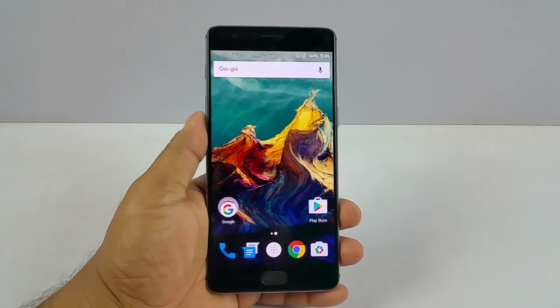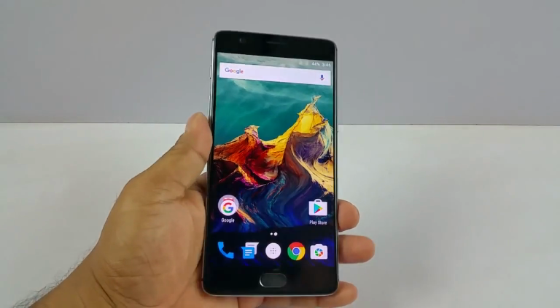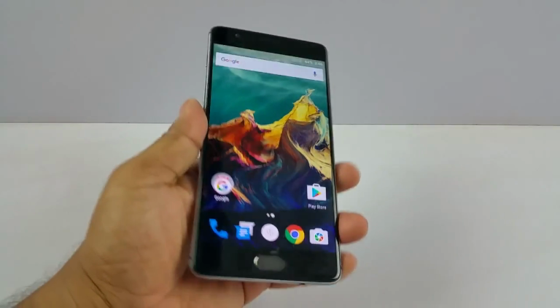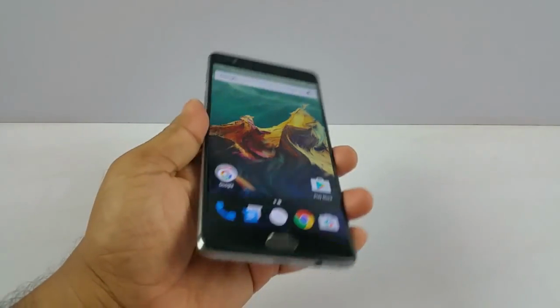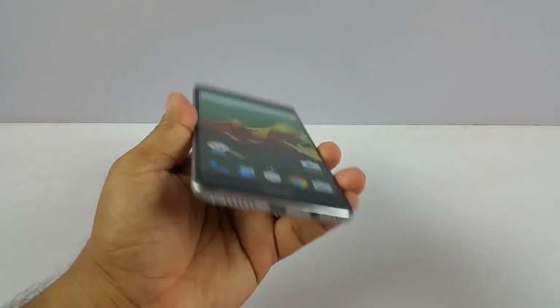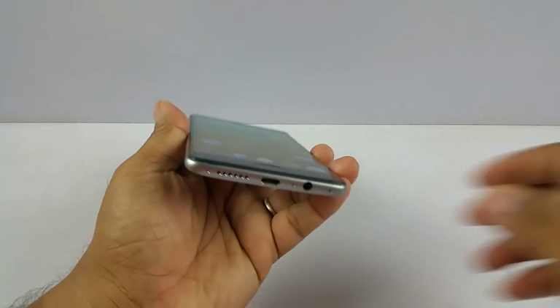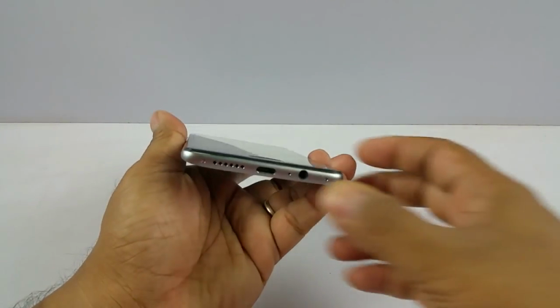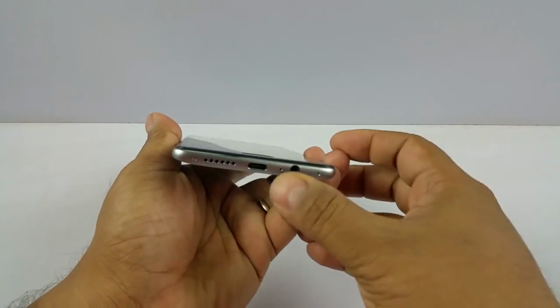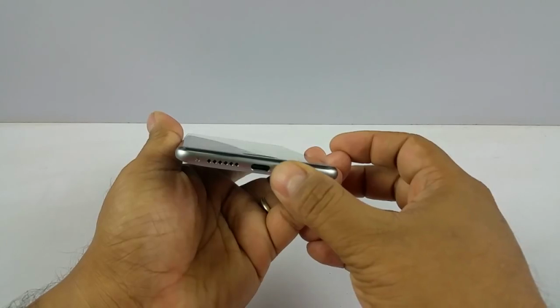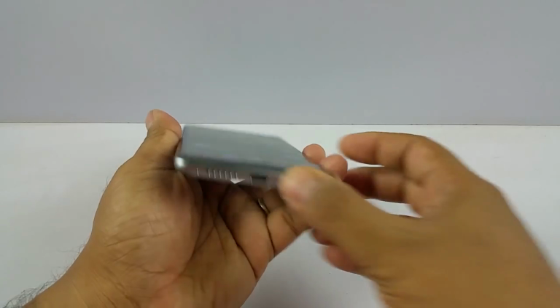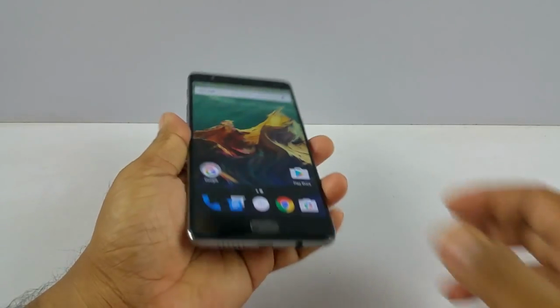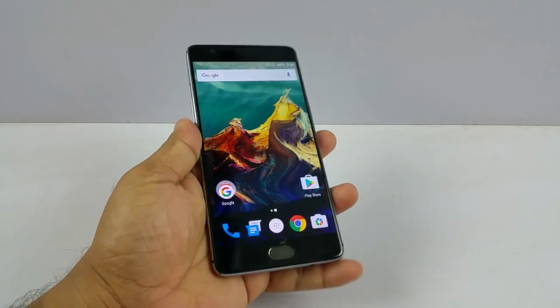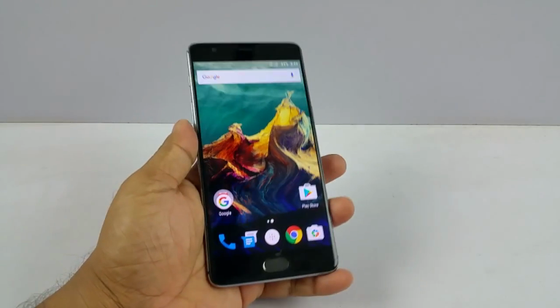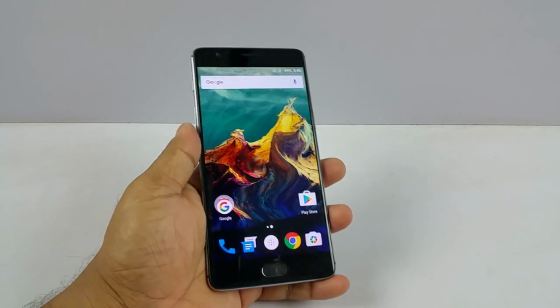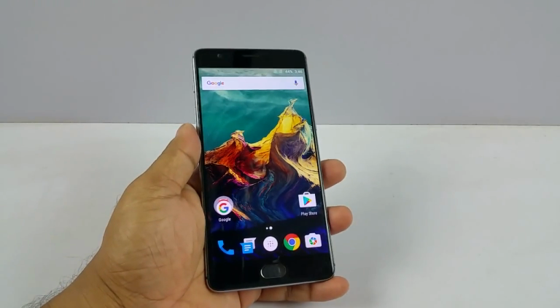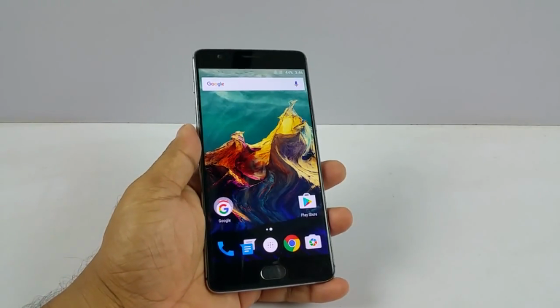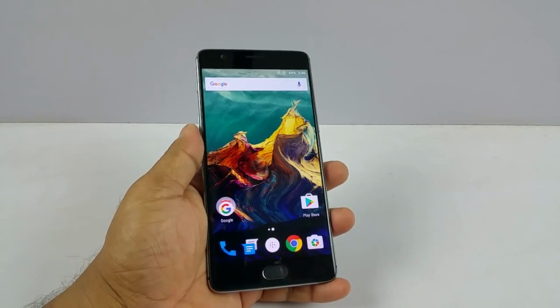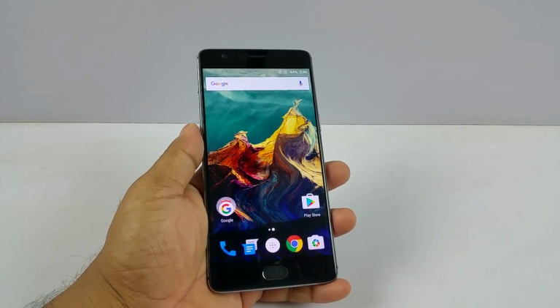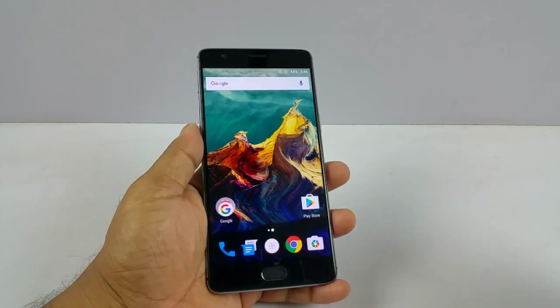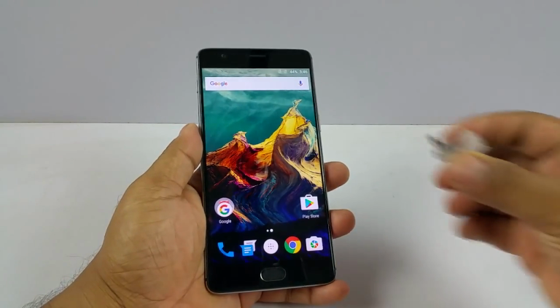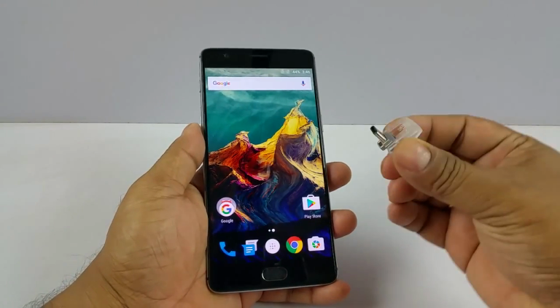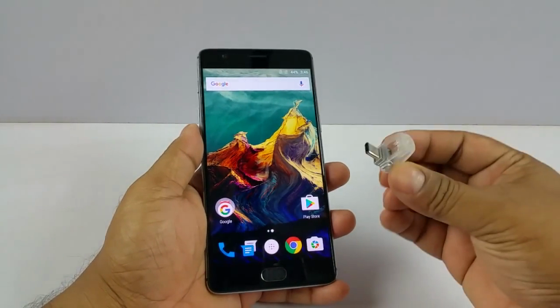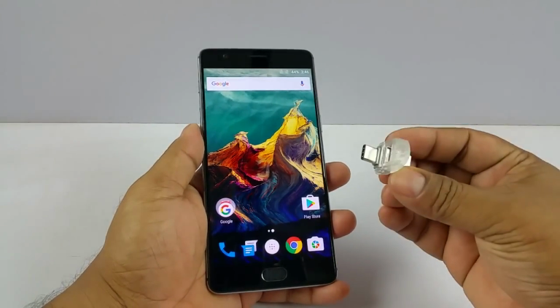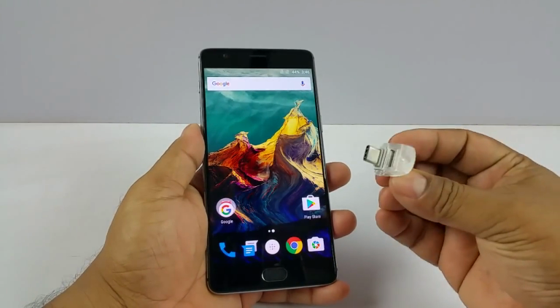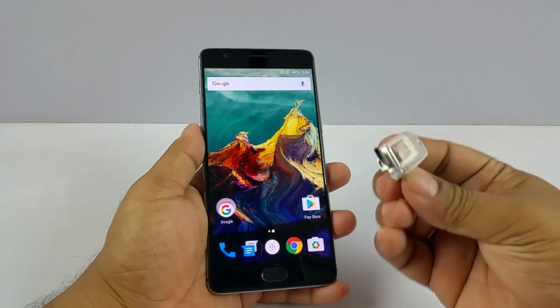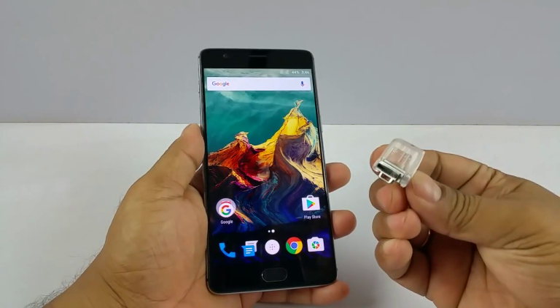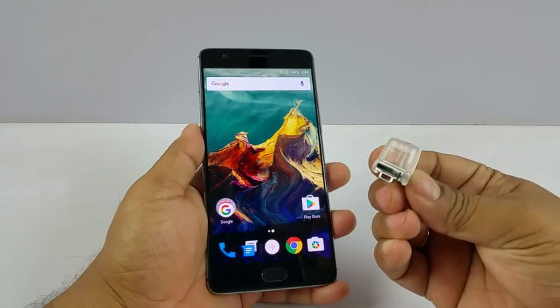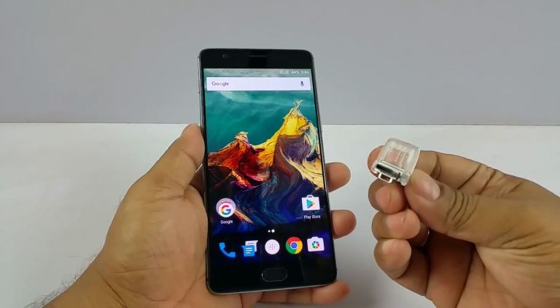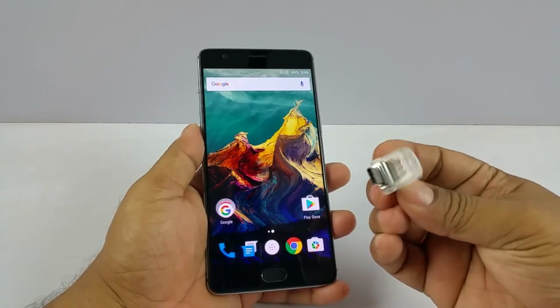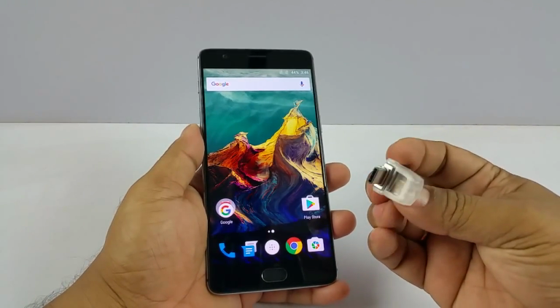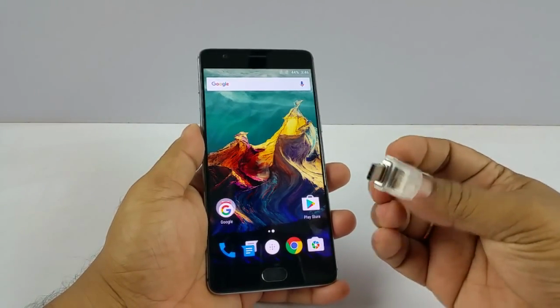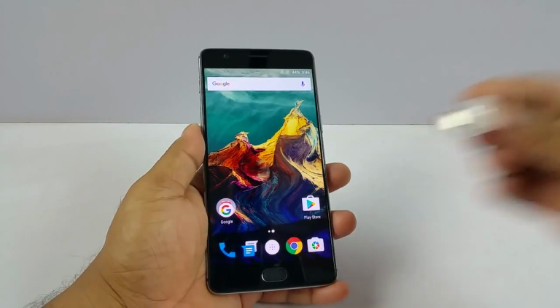First of all, note that it has a C-type port. So you need a pen drive which is like this — a C-type pen drive.